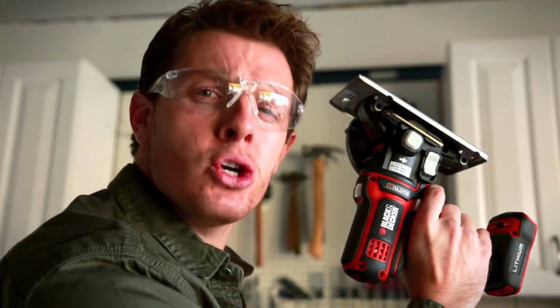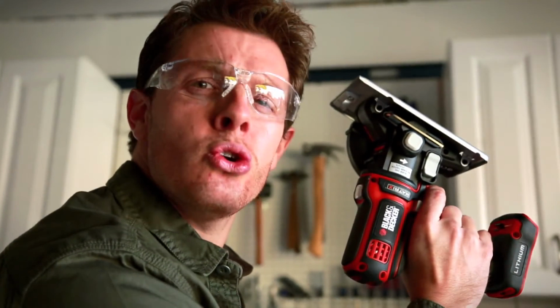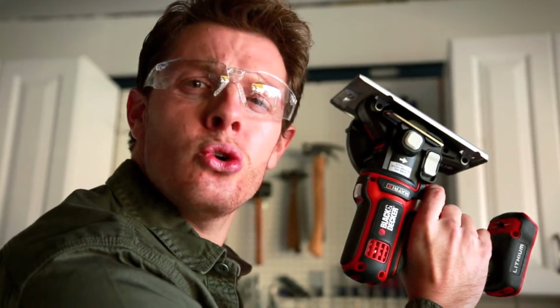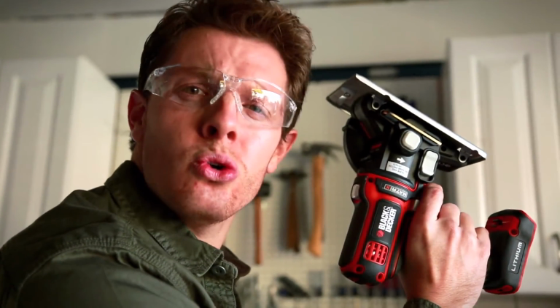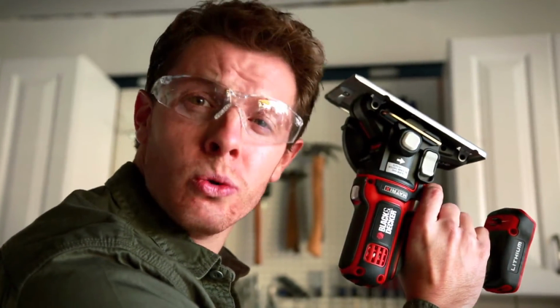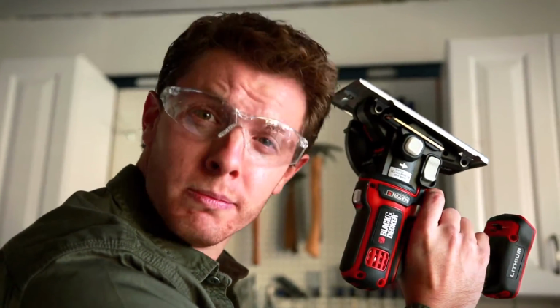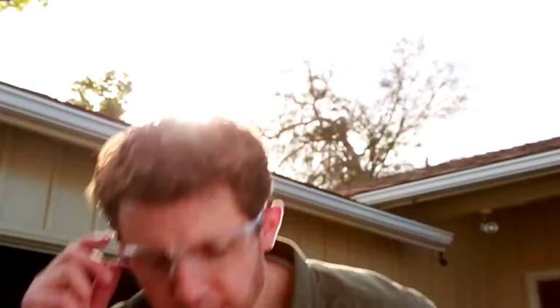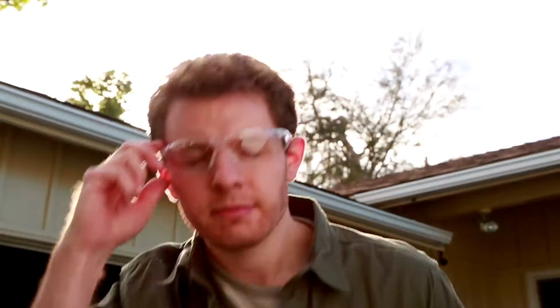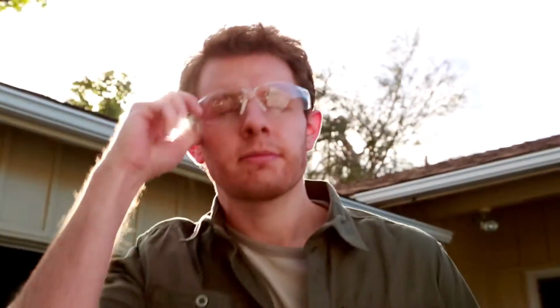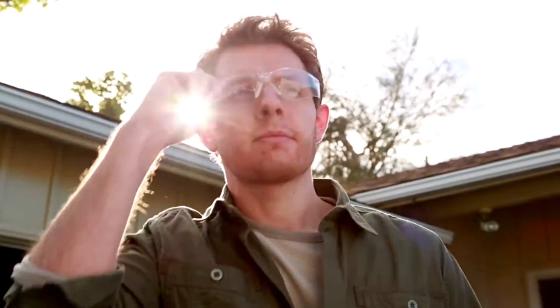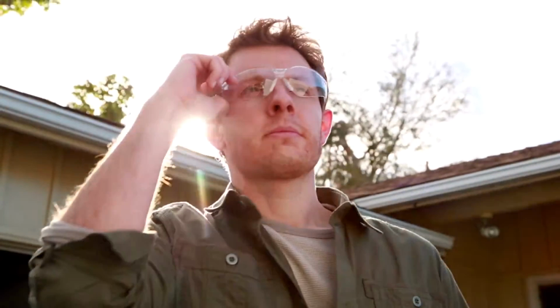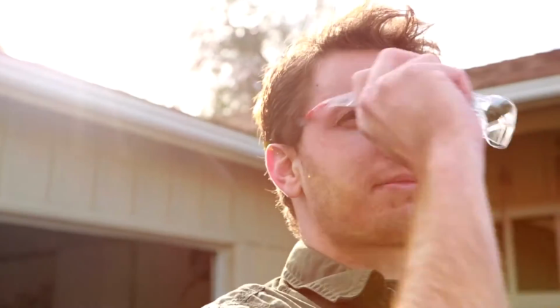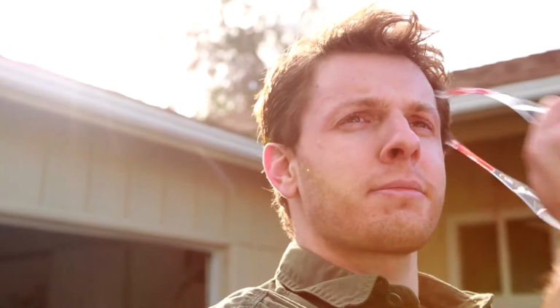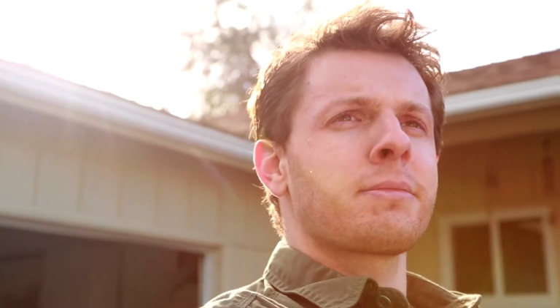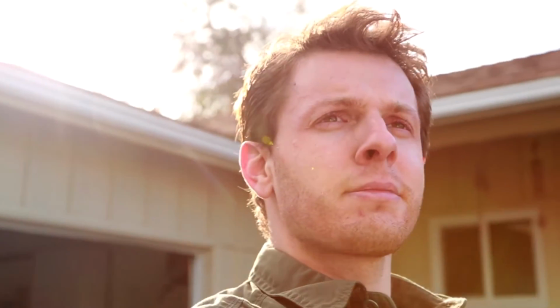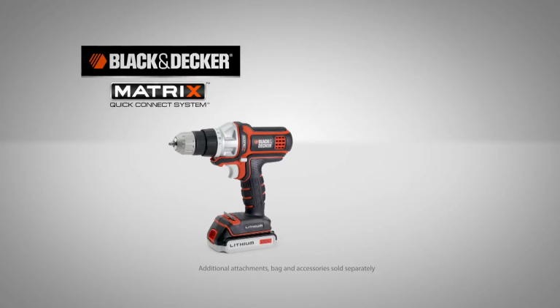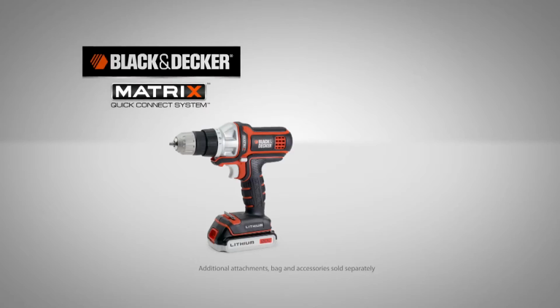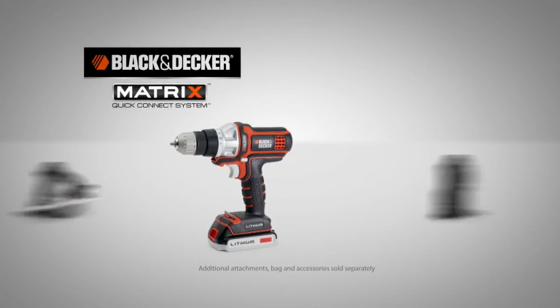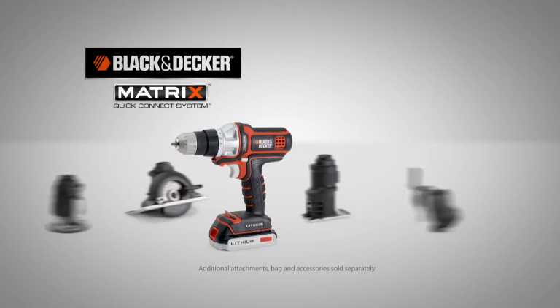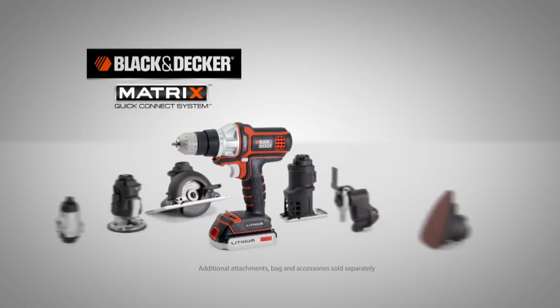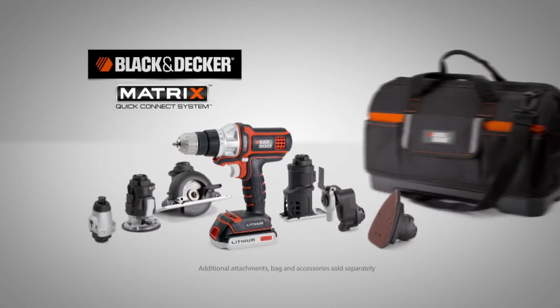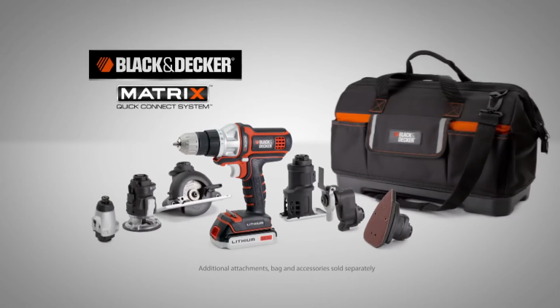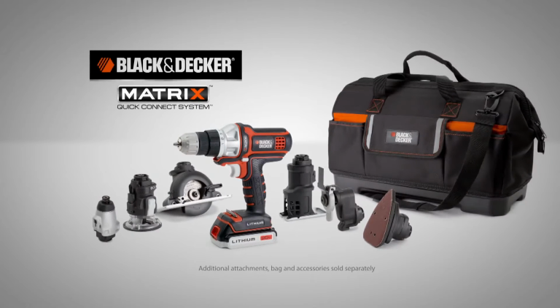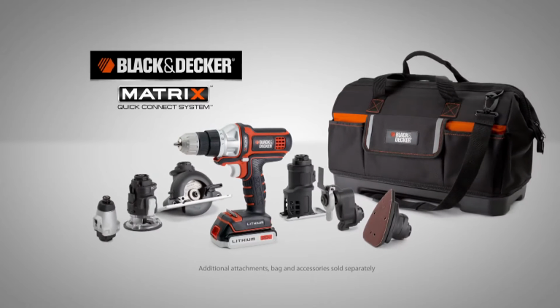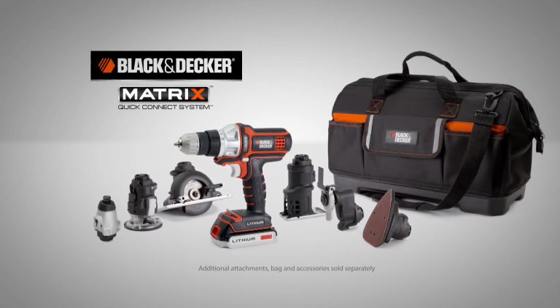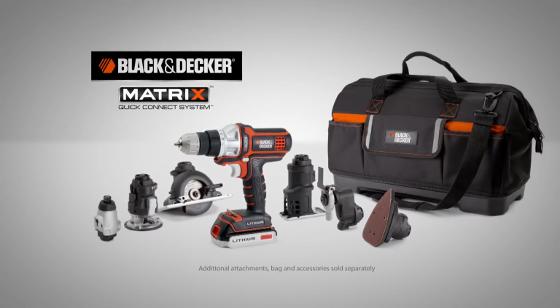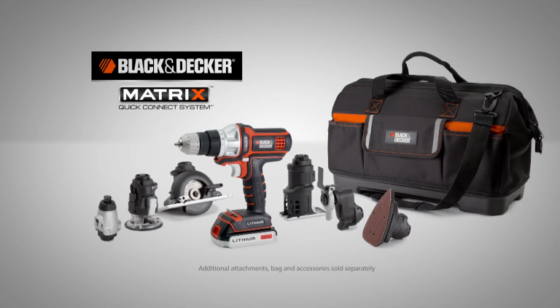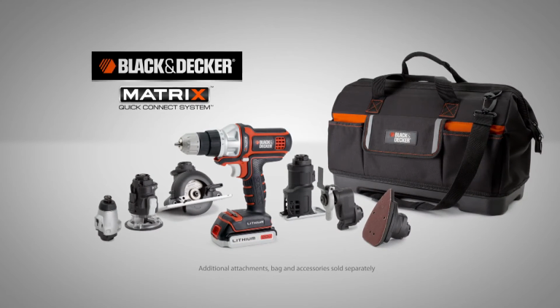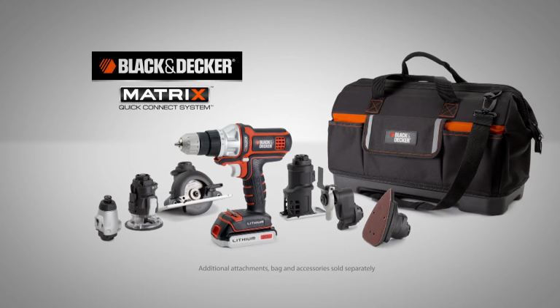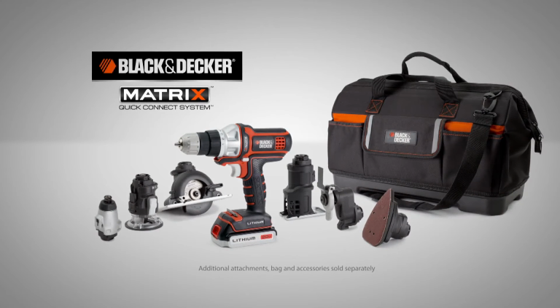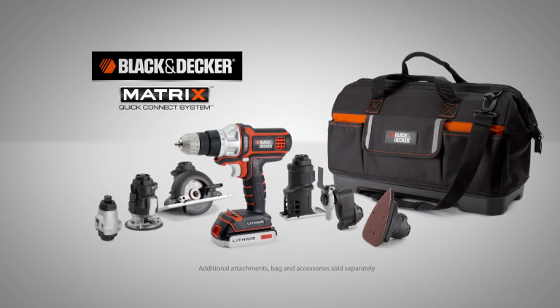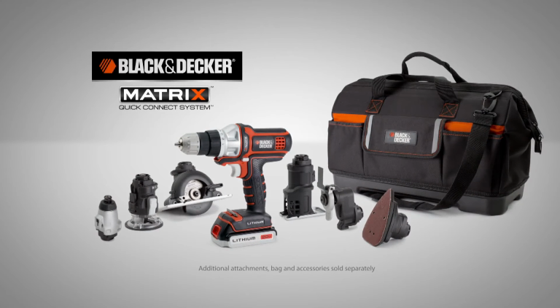Boom! So stand up and start building your own Matrix Quick Connect System today.